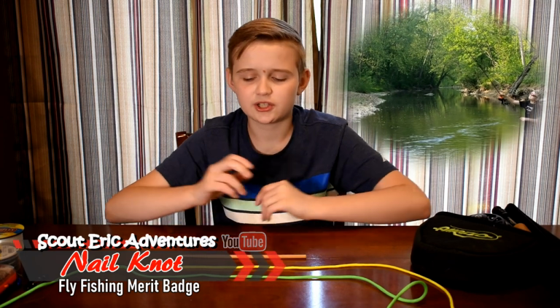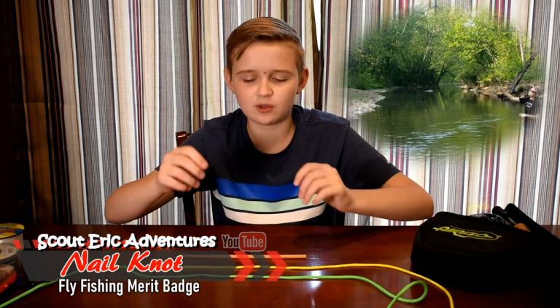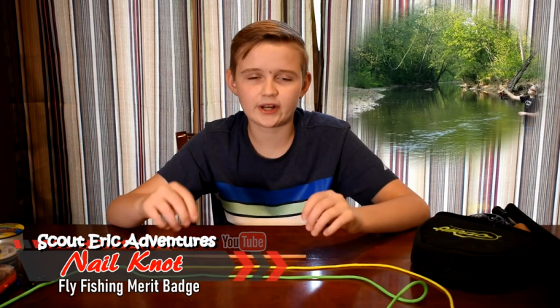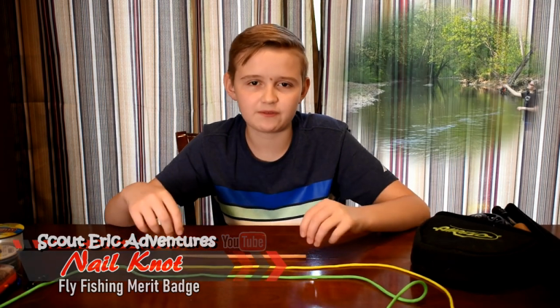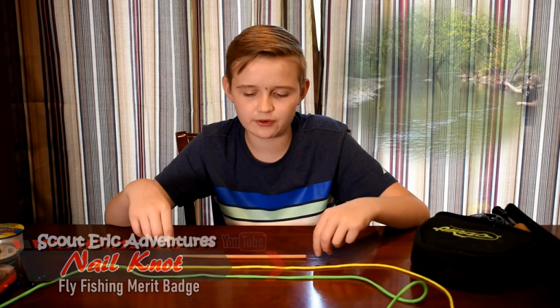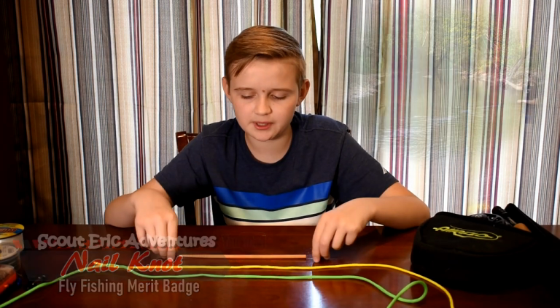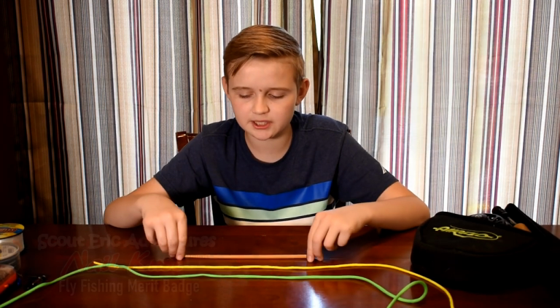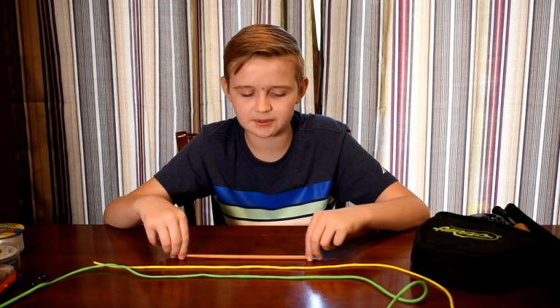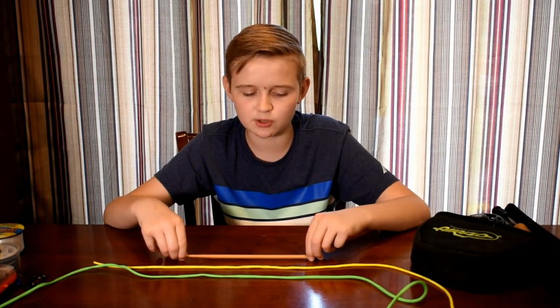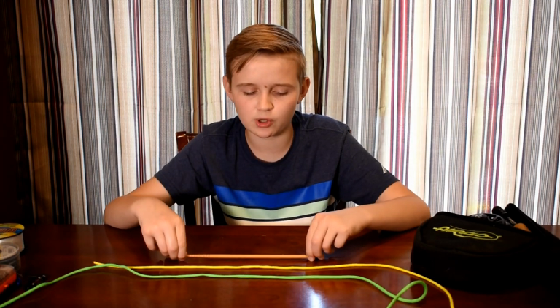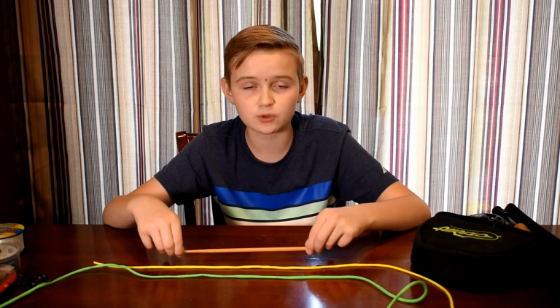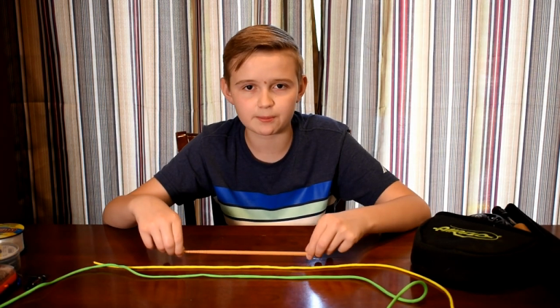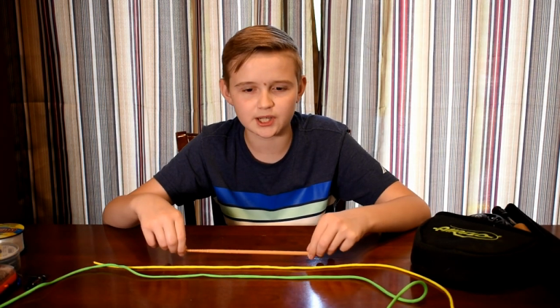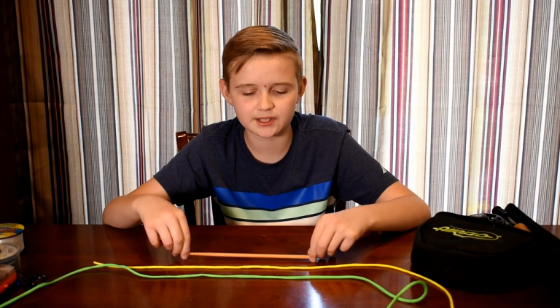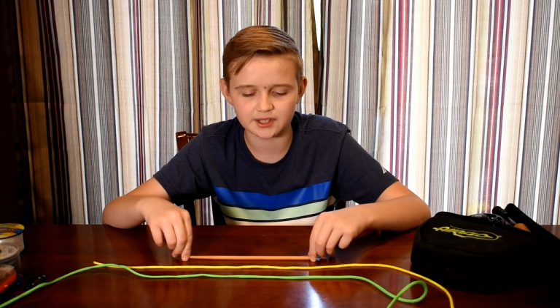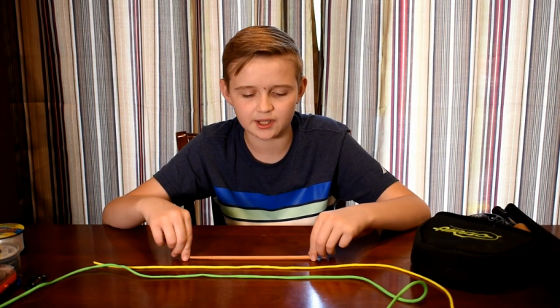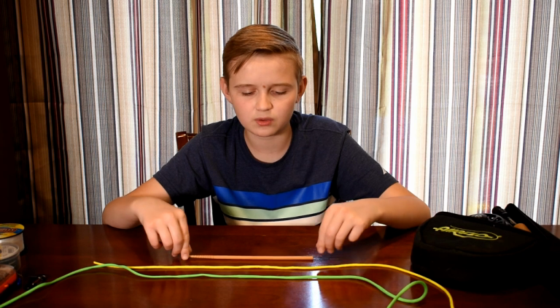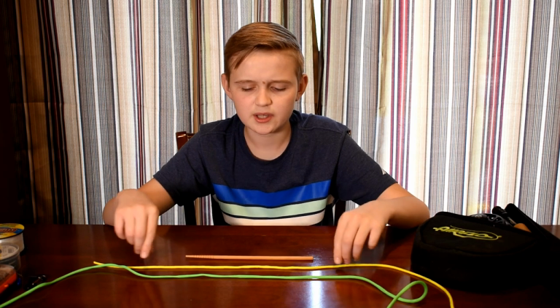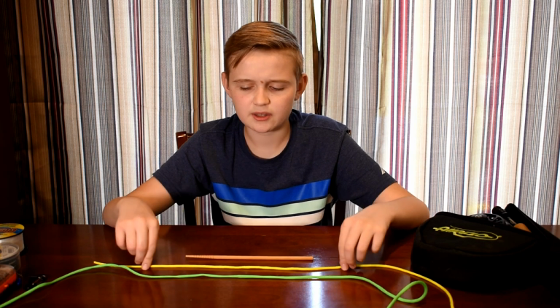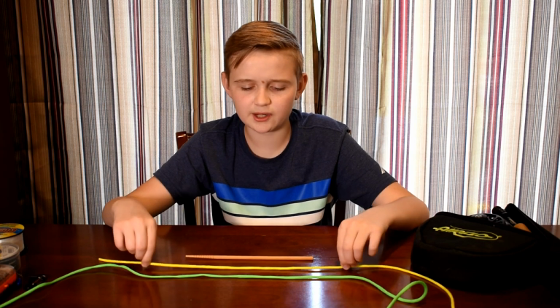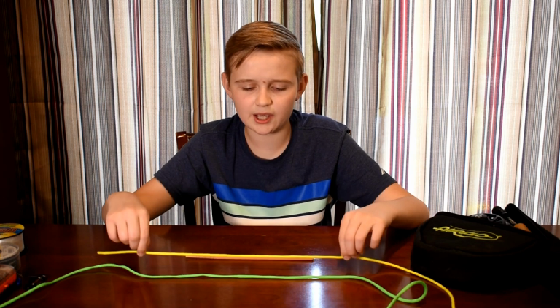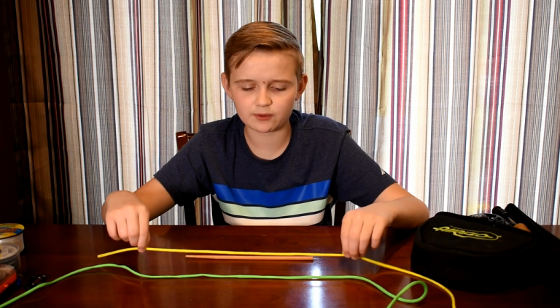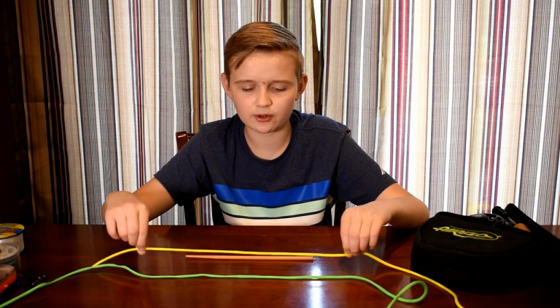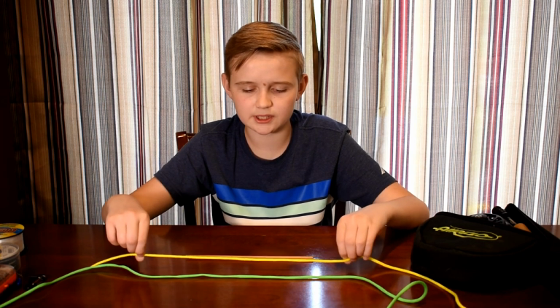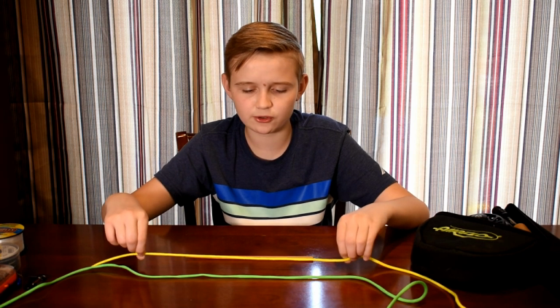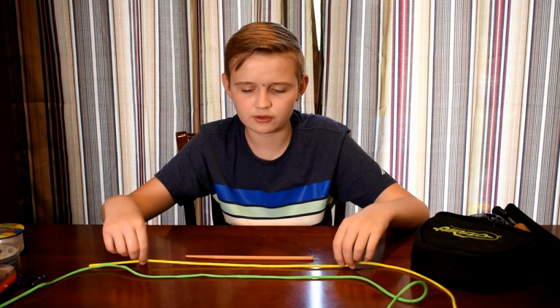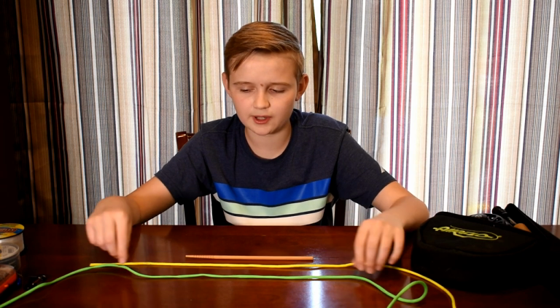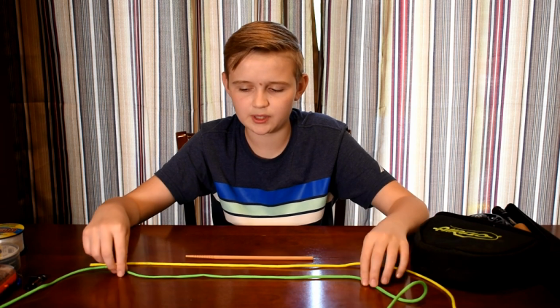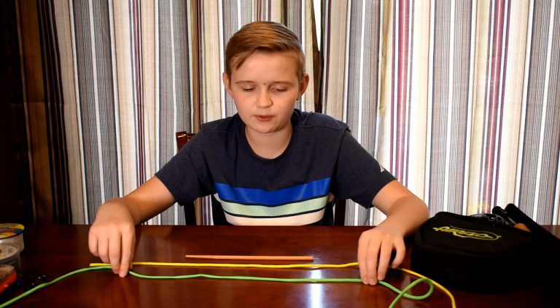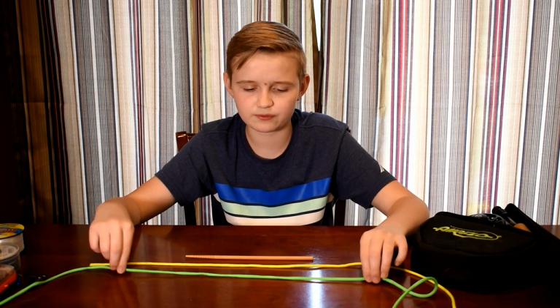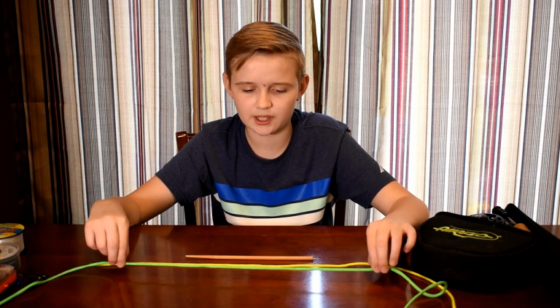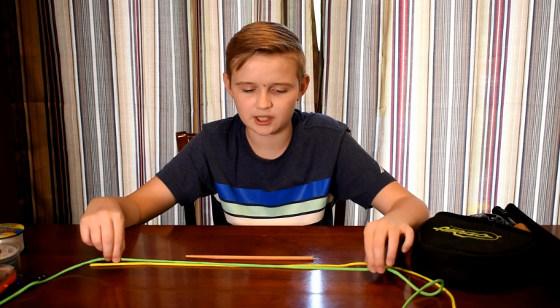What I have in front of me is a piece of wood, which I'm pretending is the nail, then we have our leader, and then we have our fly line.